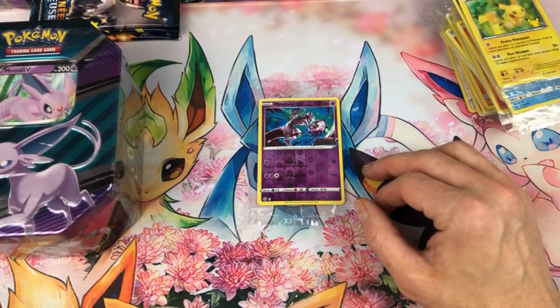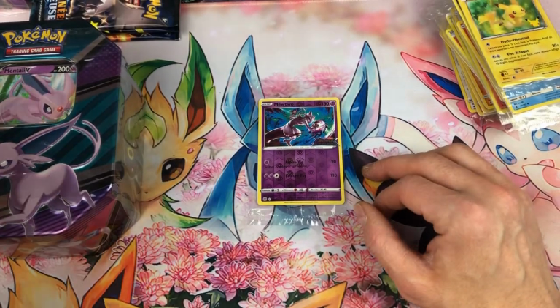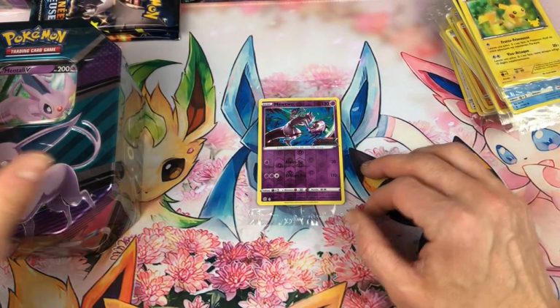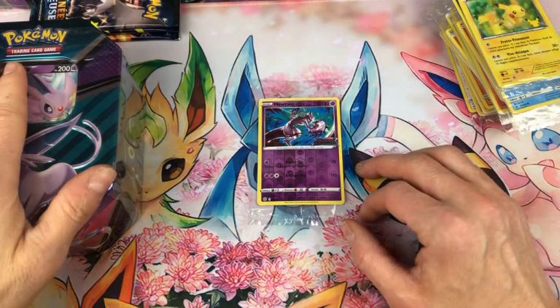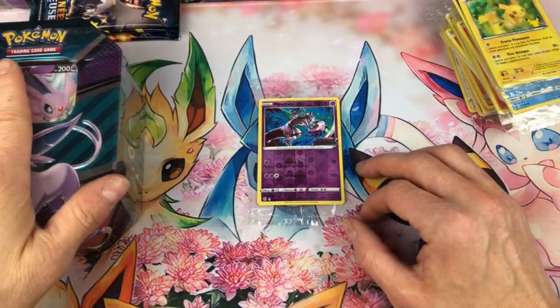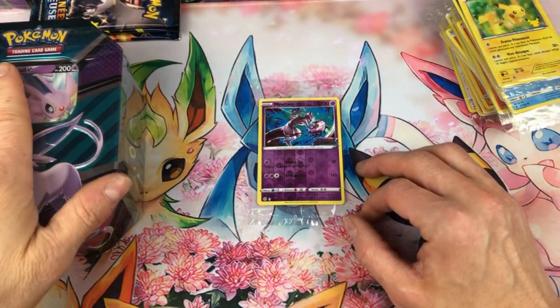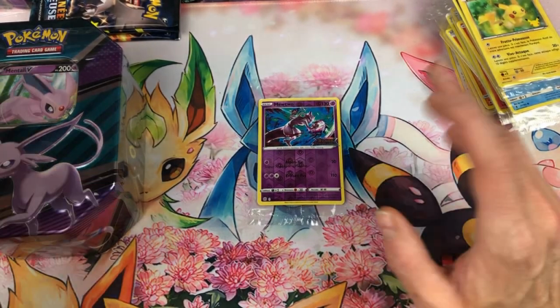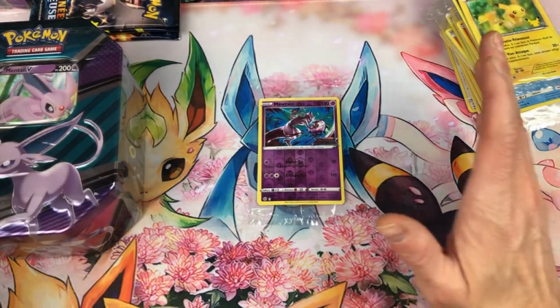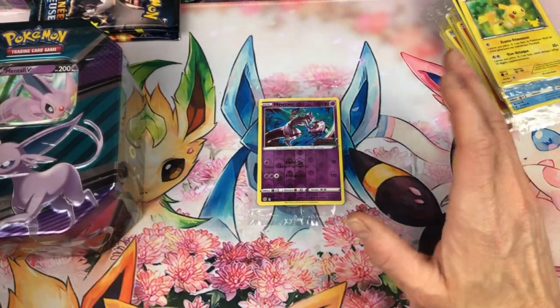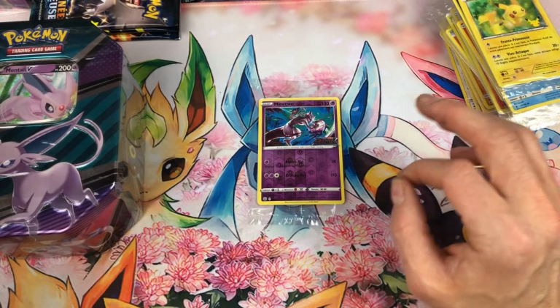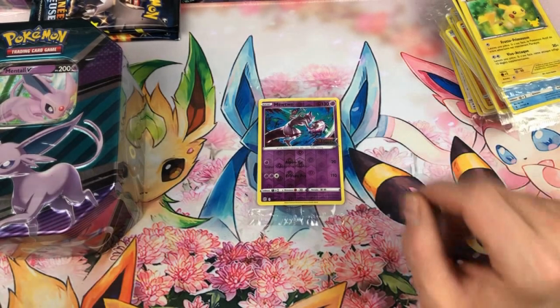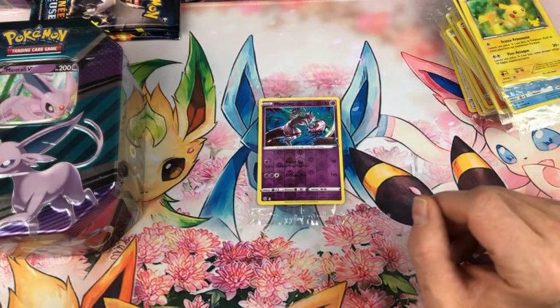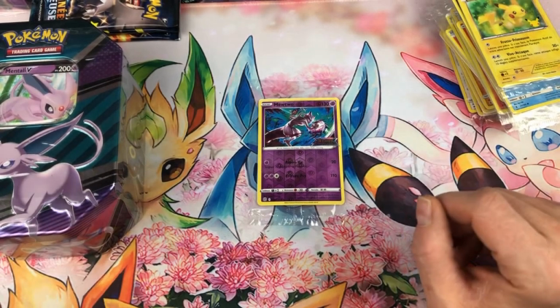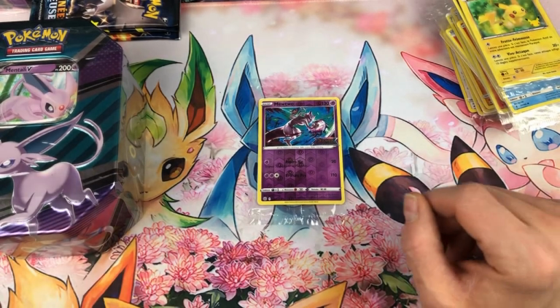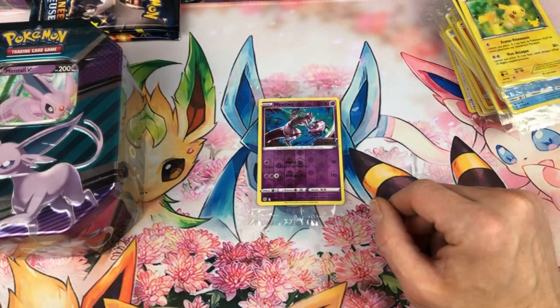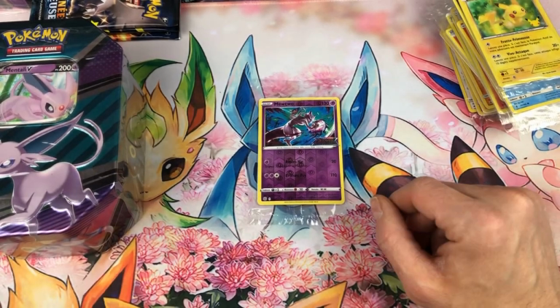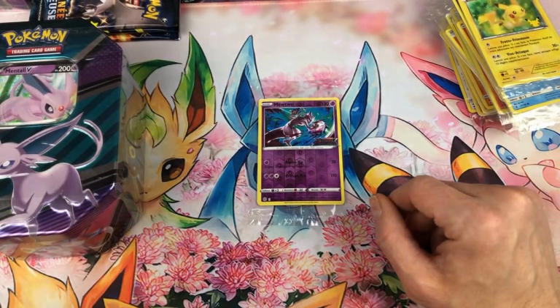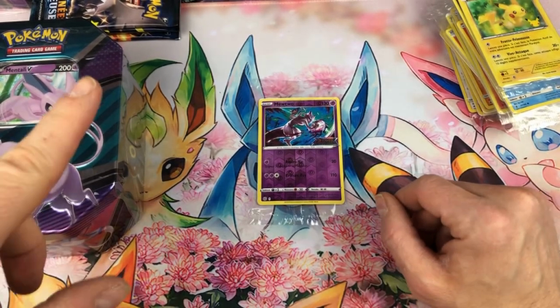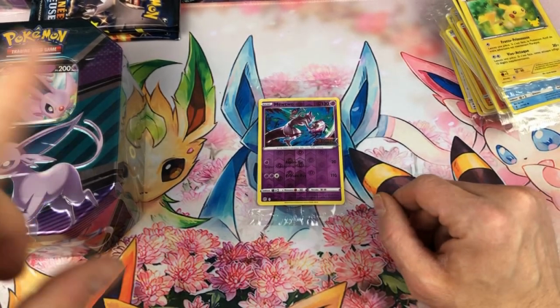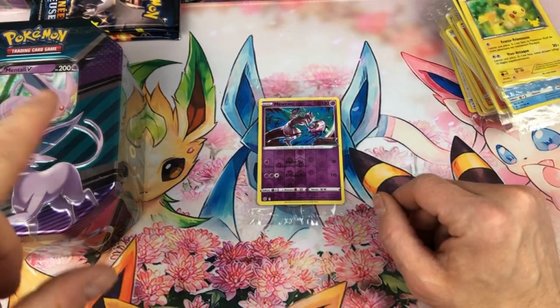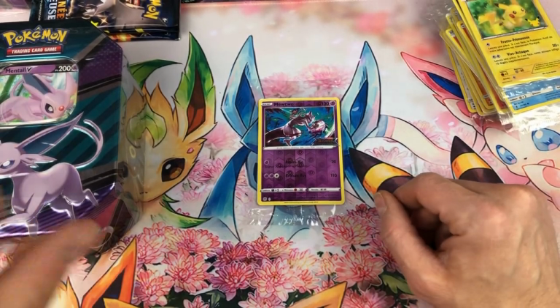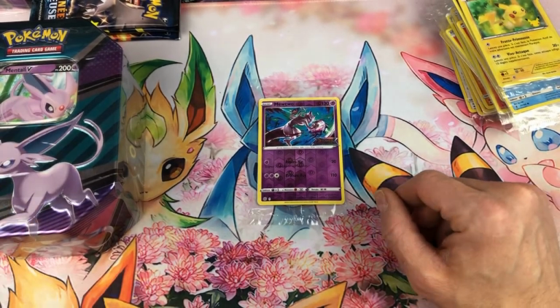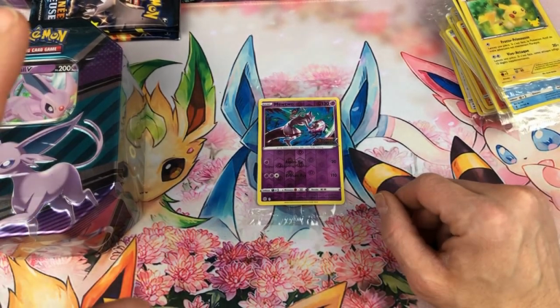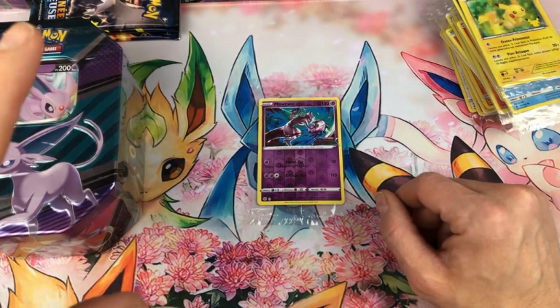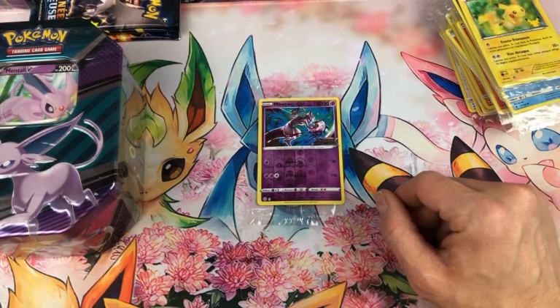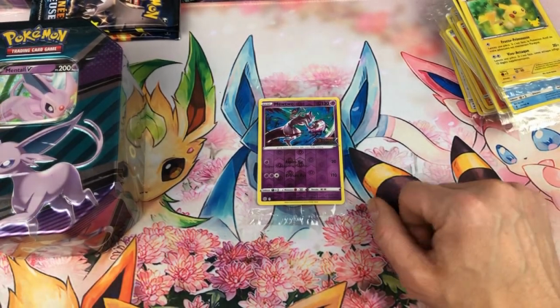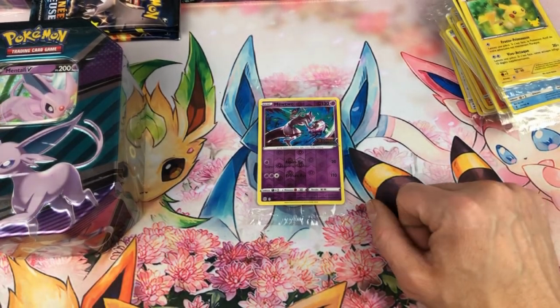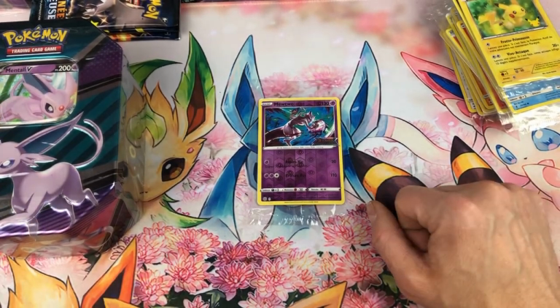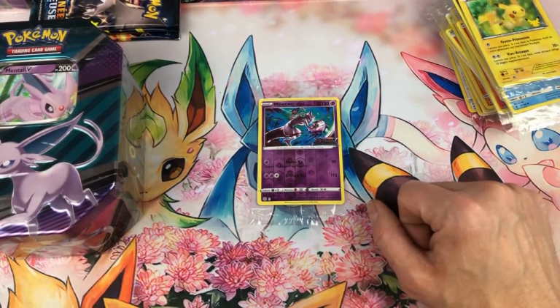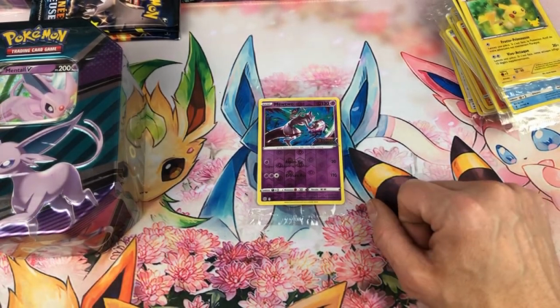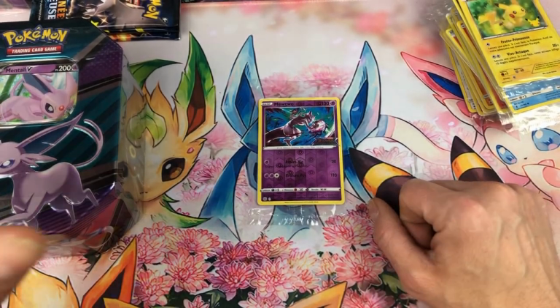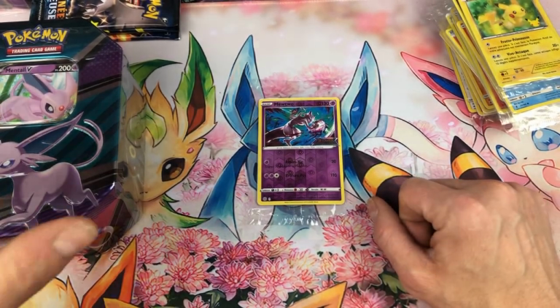Franchement, il y avait encore des items. J'ai trouvé, j'ai vu — là où il y a eu le plus d'items, c'était tout simplement chez Kingway.